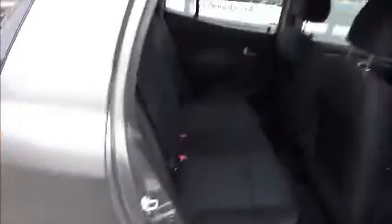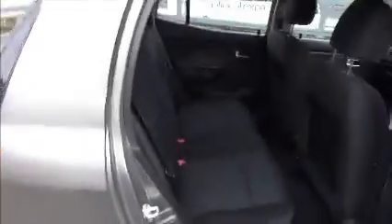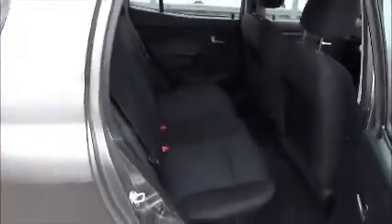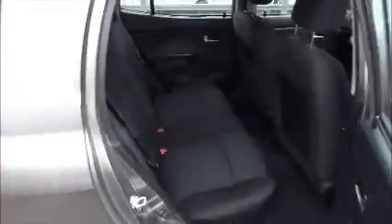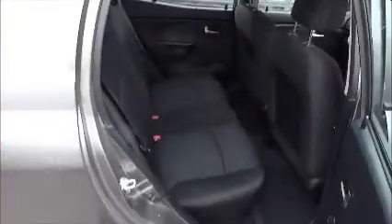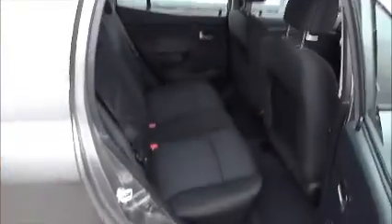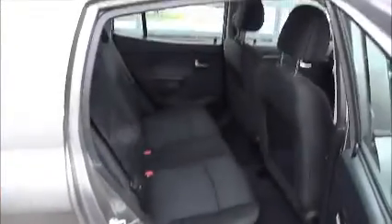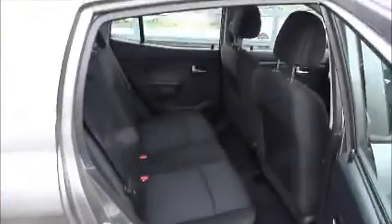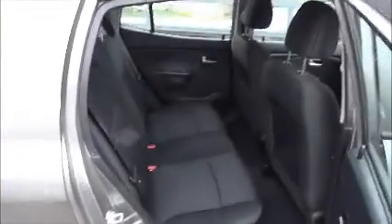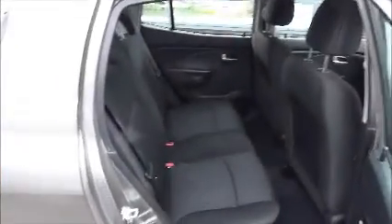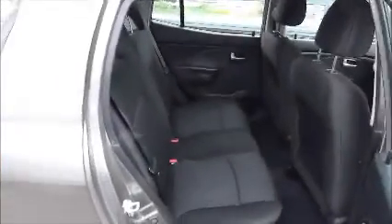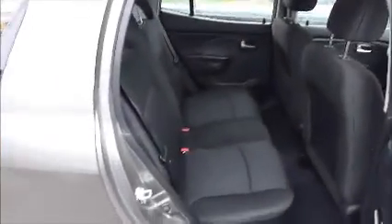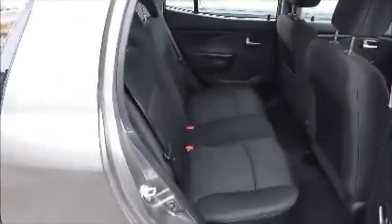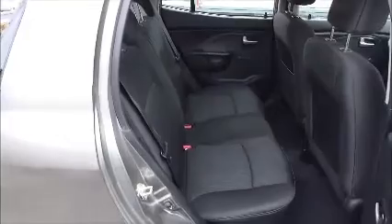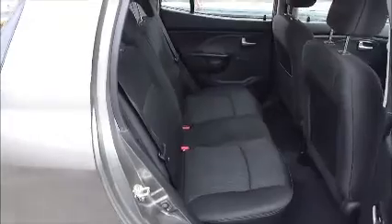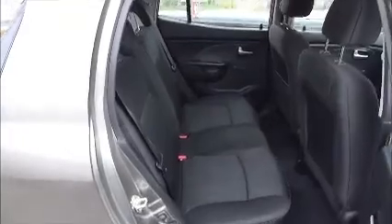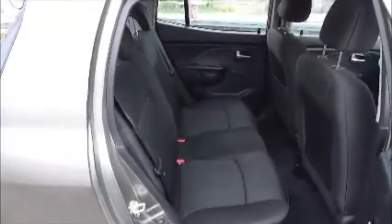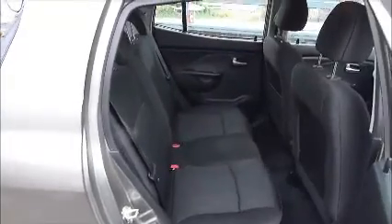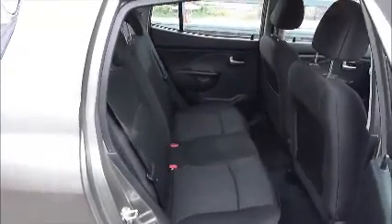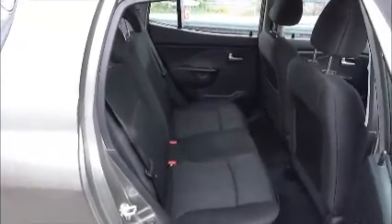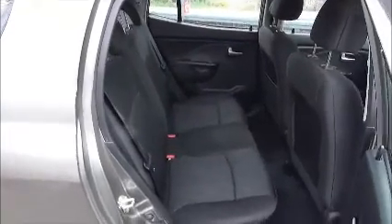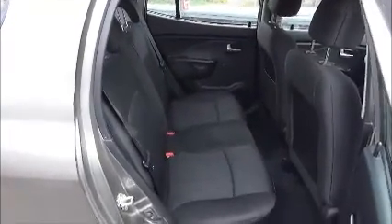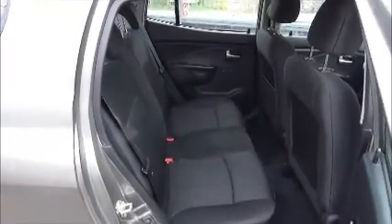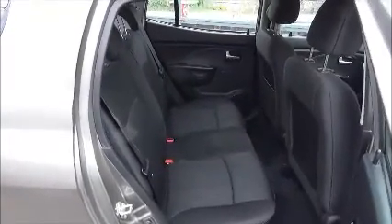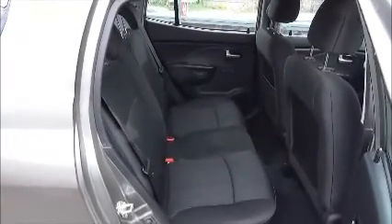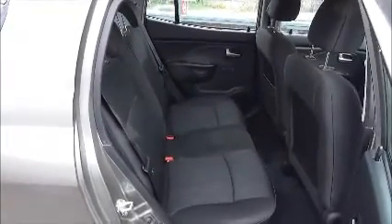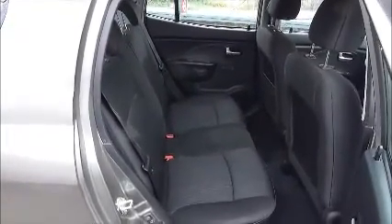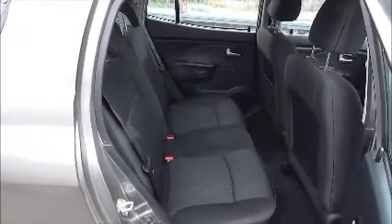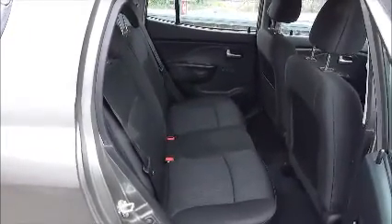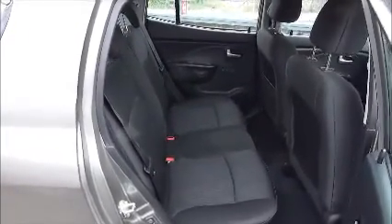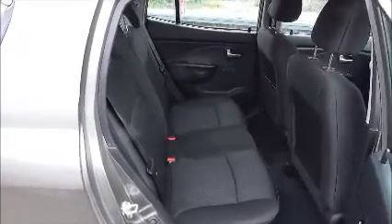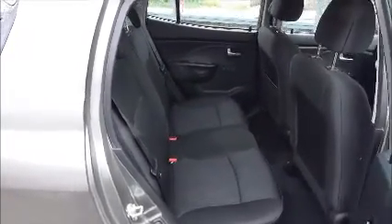The interior is very spacious for all passengers, and all the seatbelts are three point seatbelts for safety.